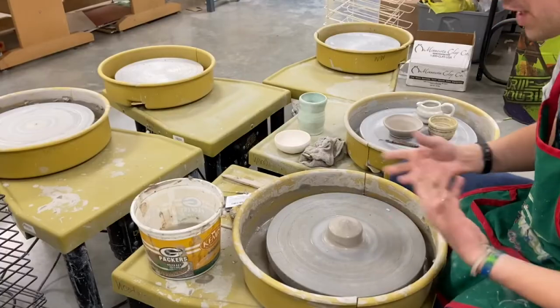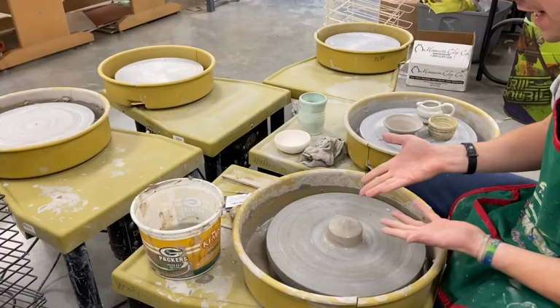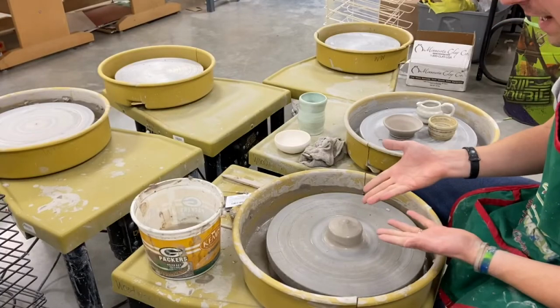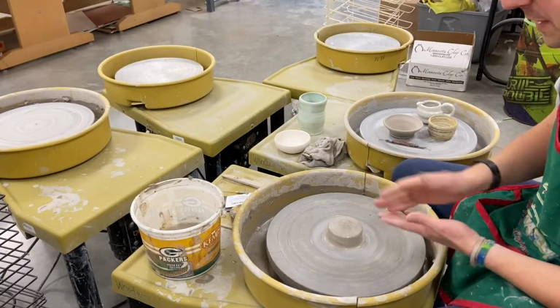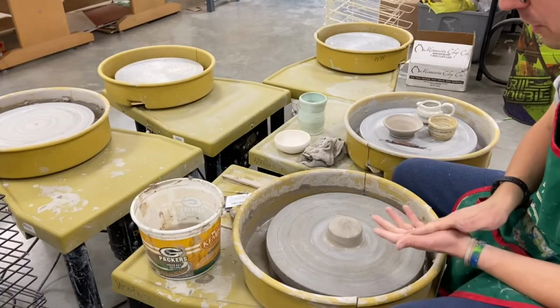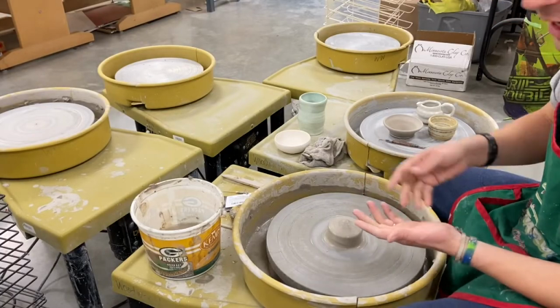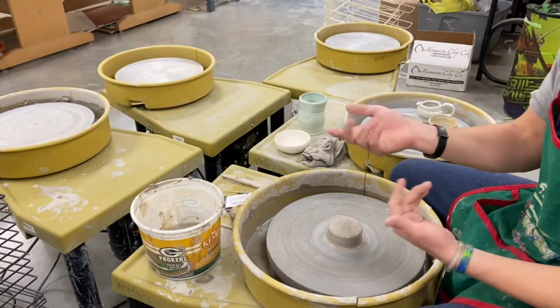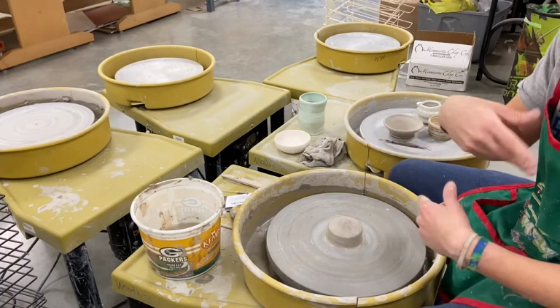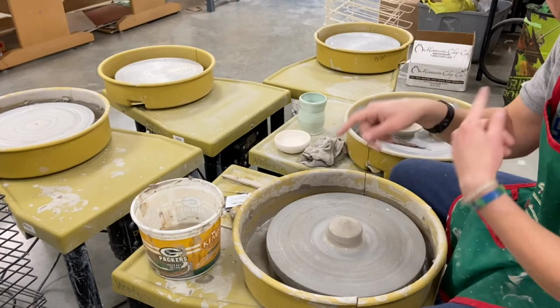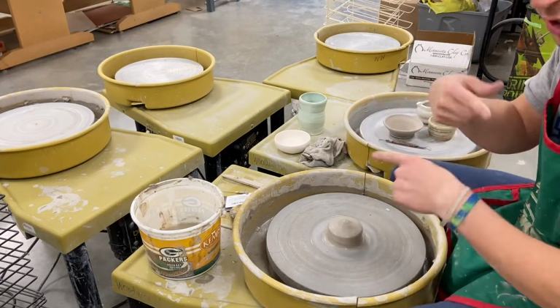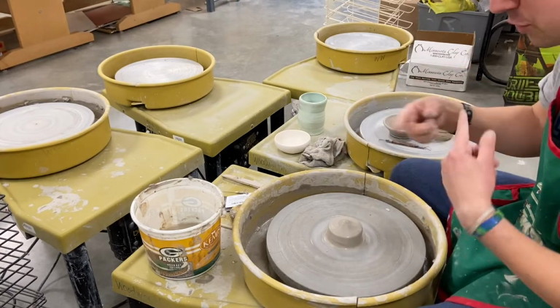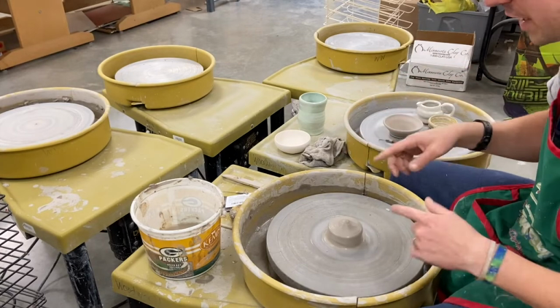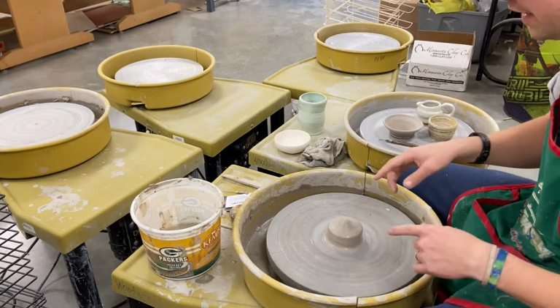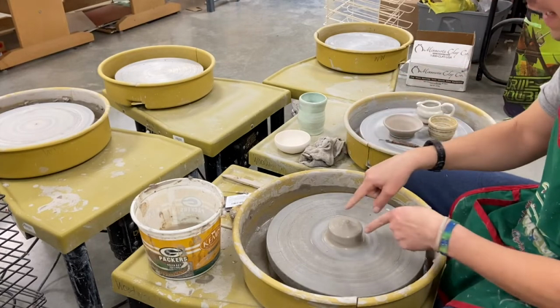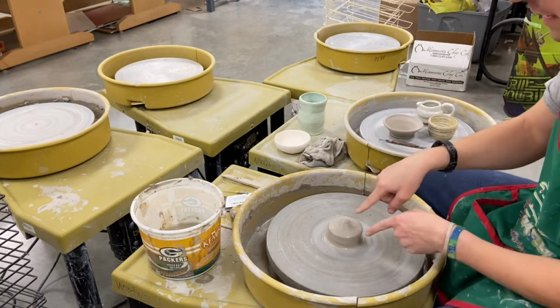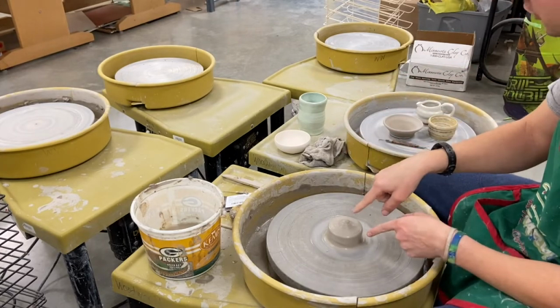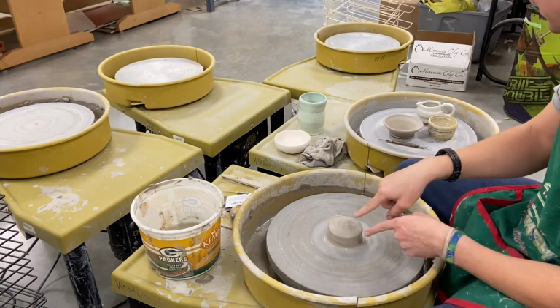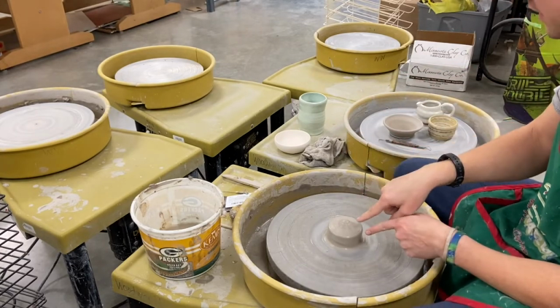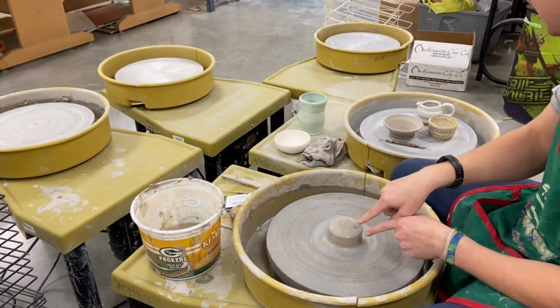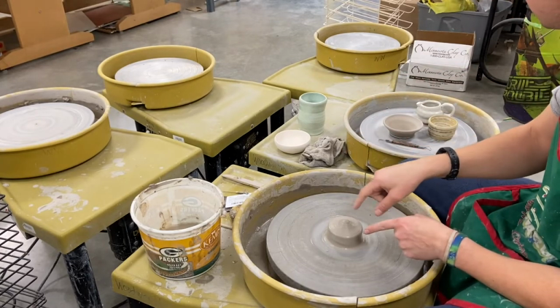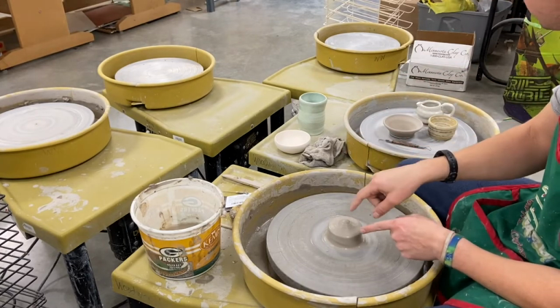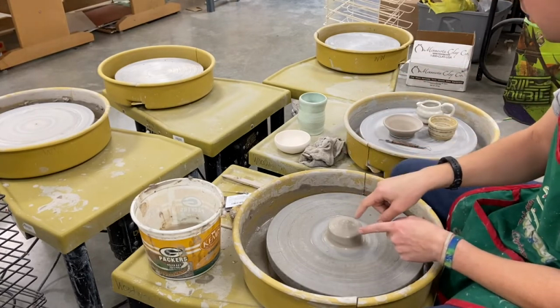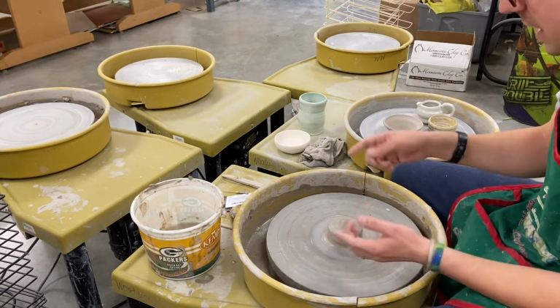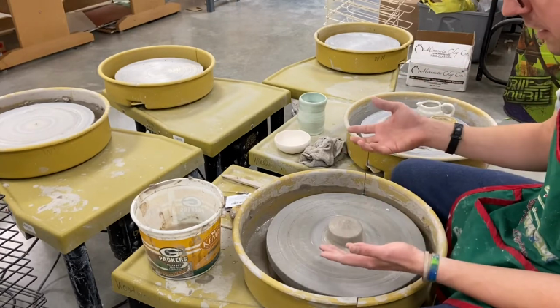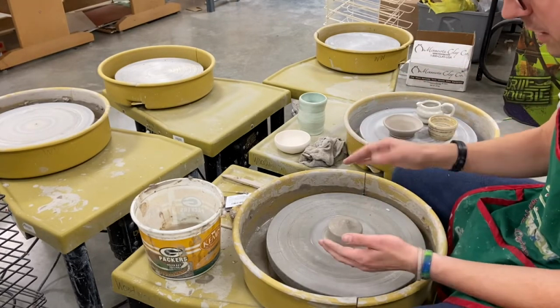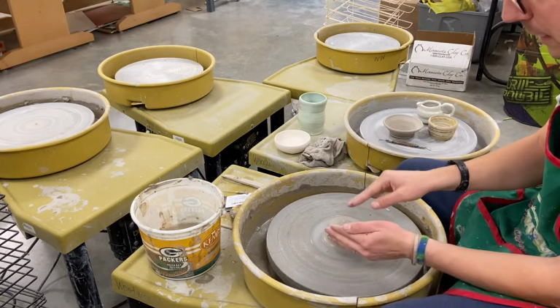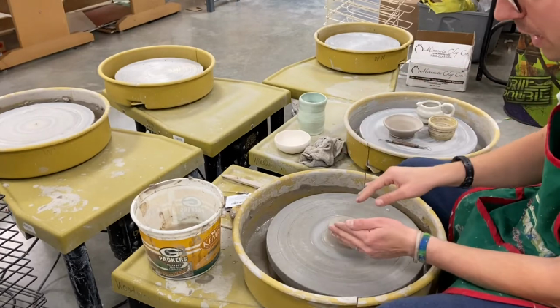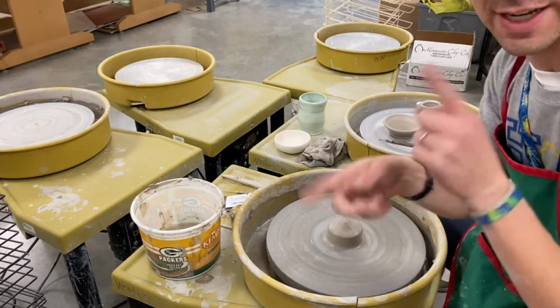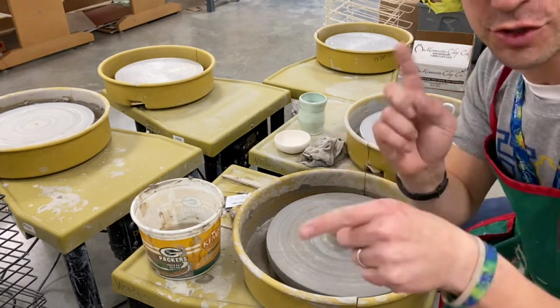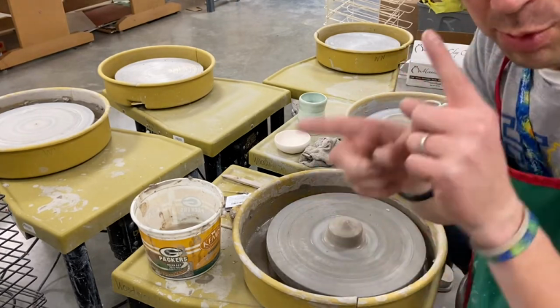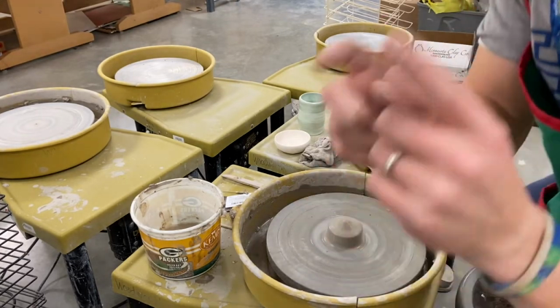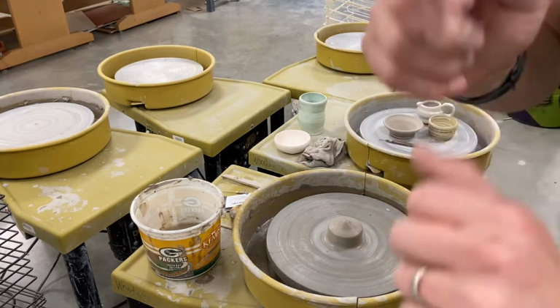Now that I have this part centered, I'm going to go through real quick and try to design and sculpt a little clay pot, super fast.